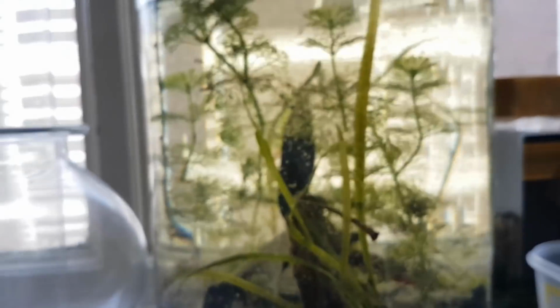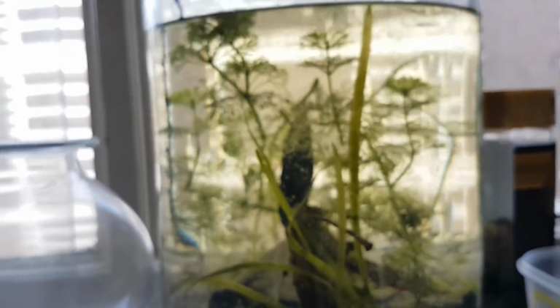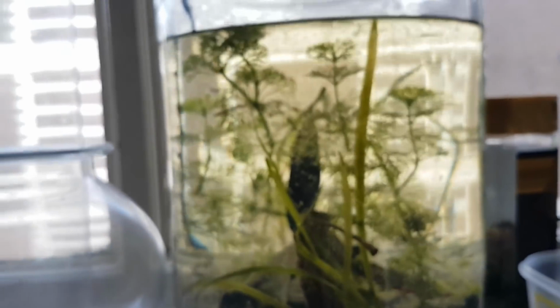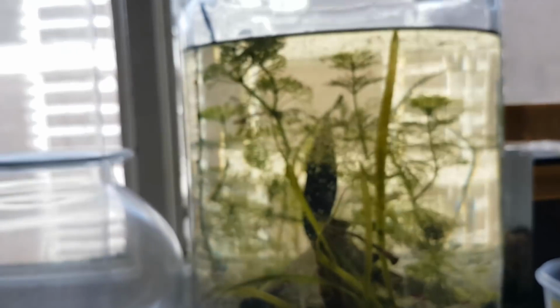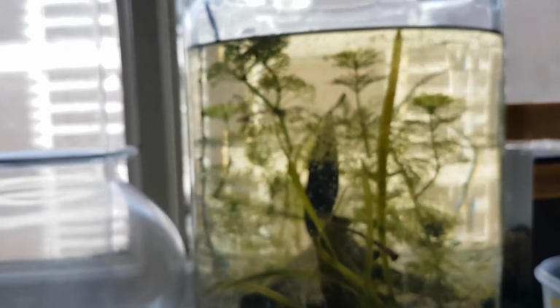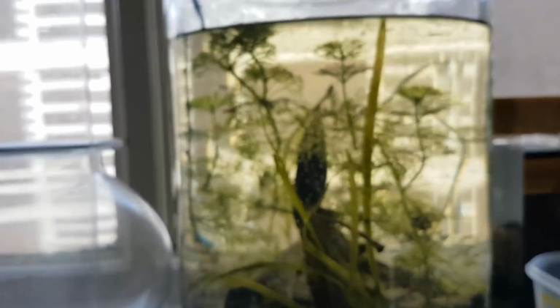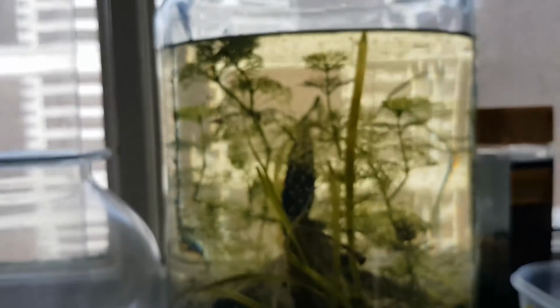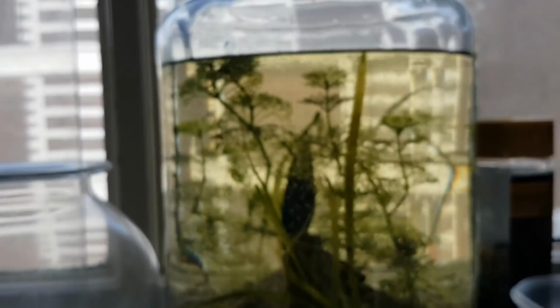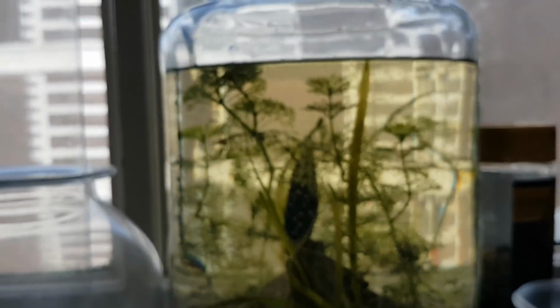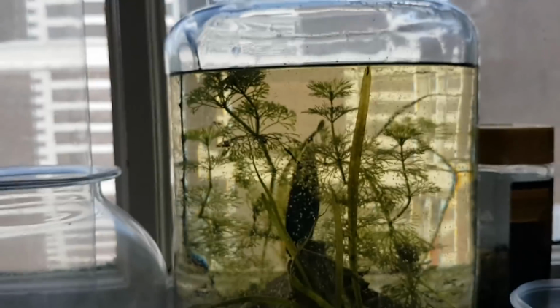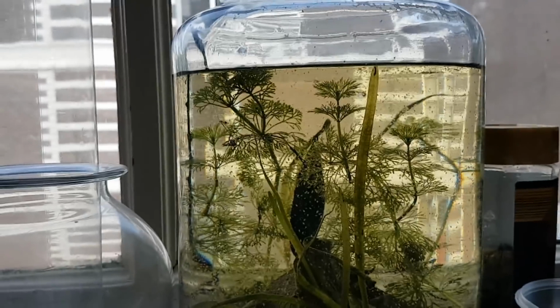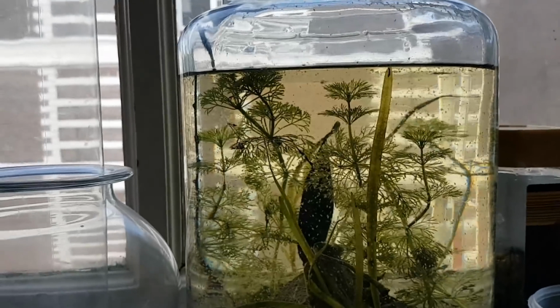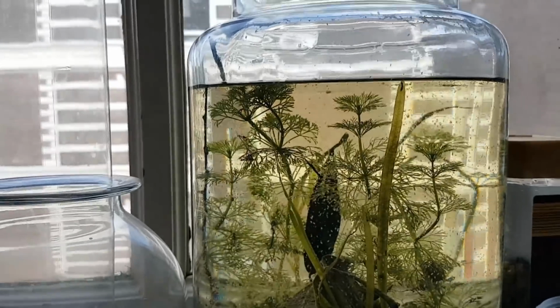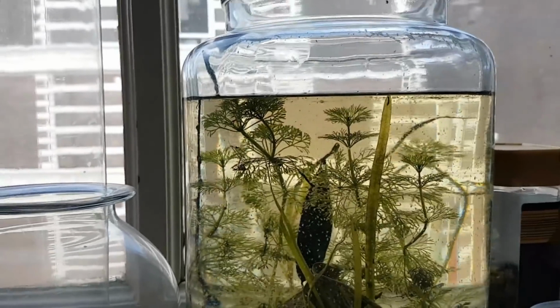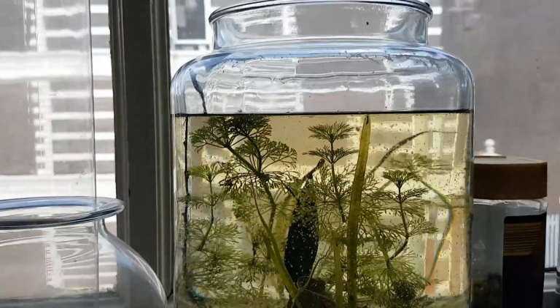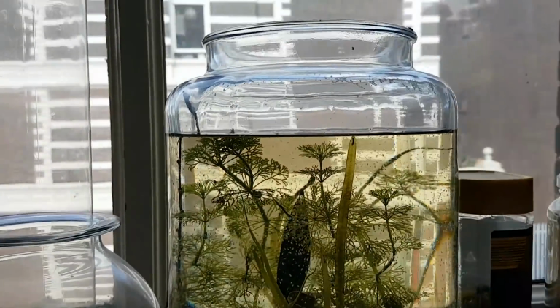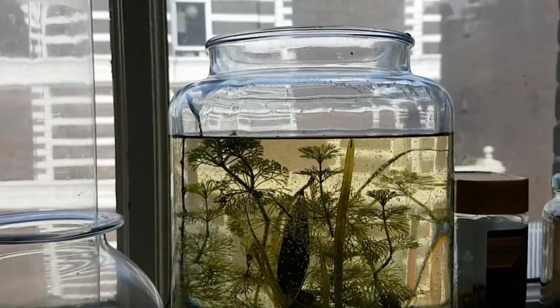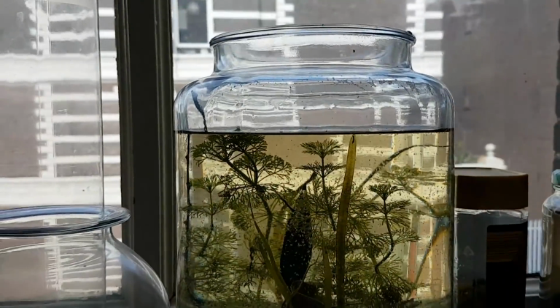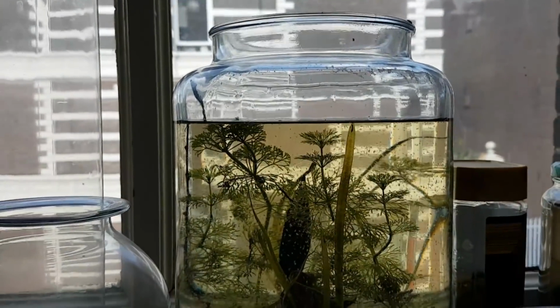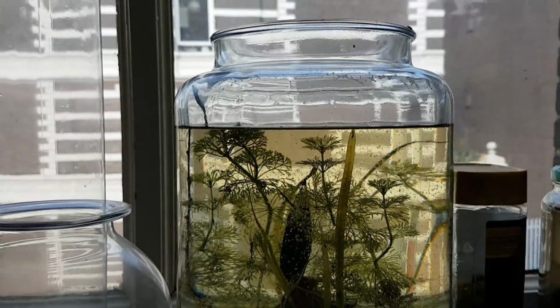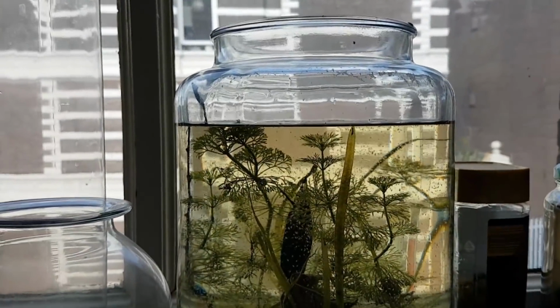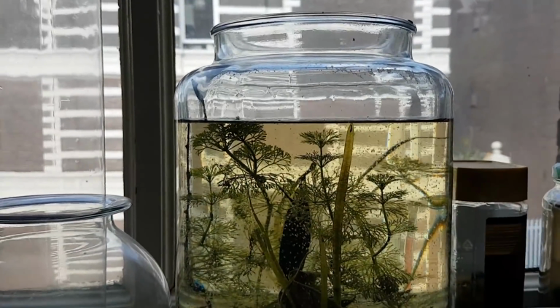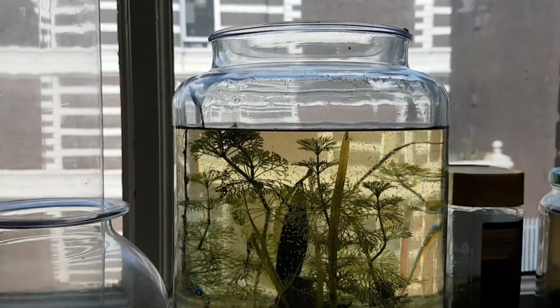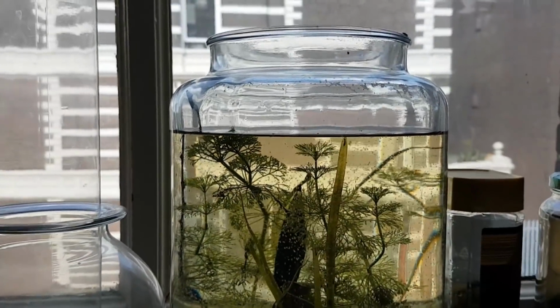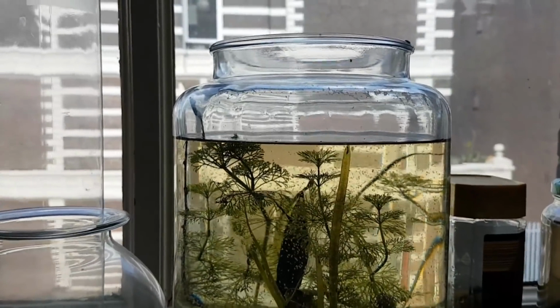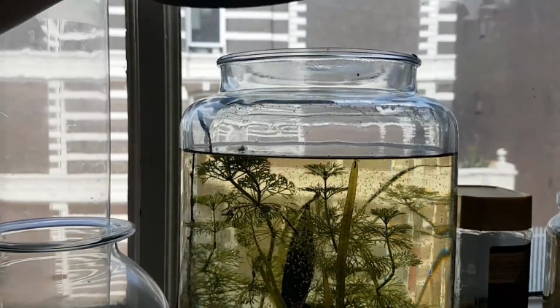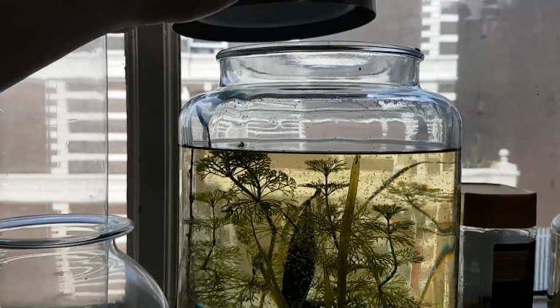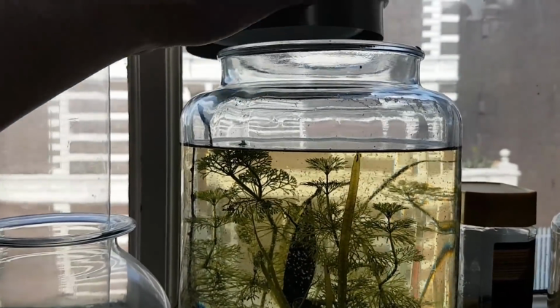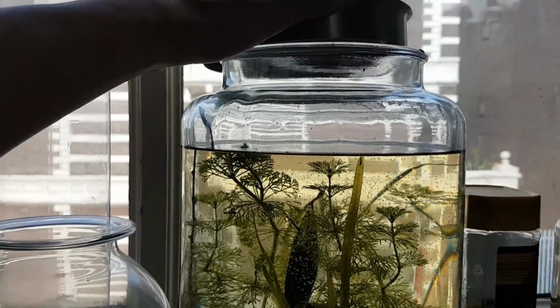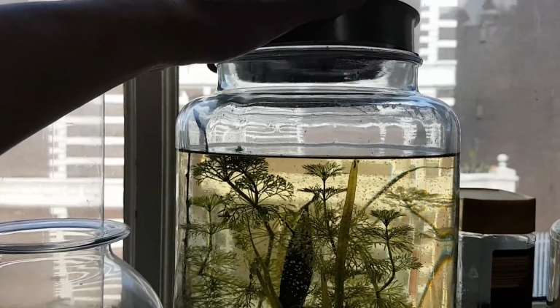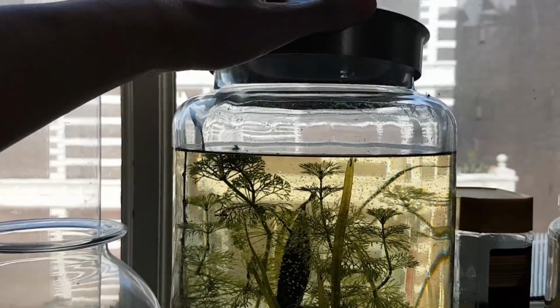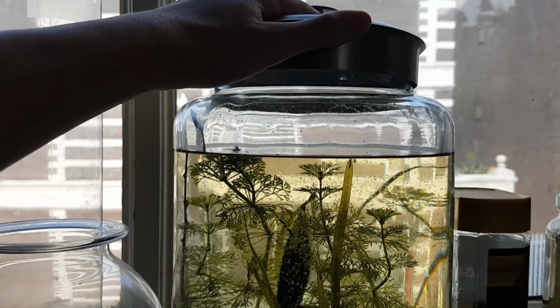Now the most important step in building any ecosphere: sealing it off with this airtight lid.